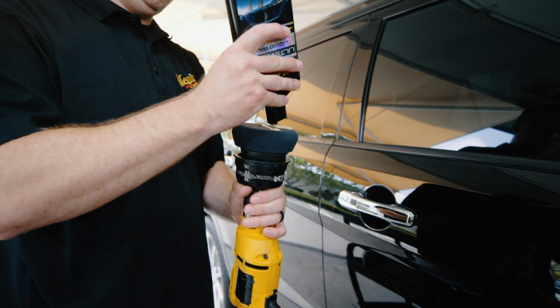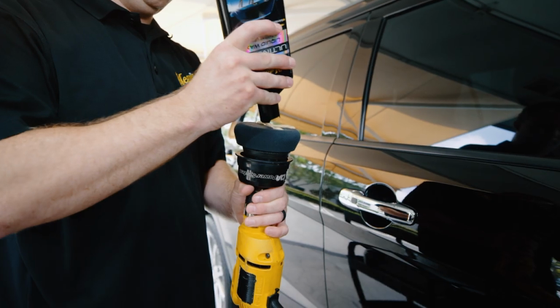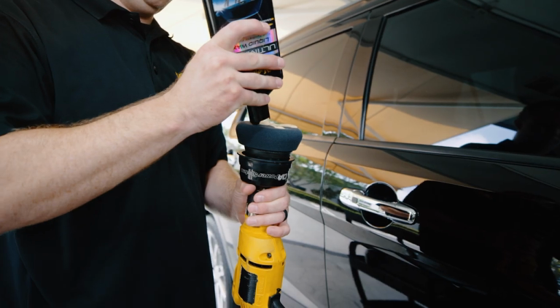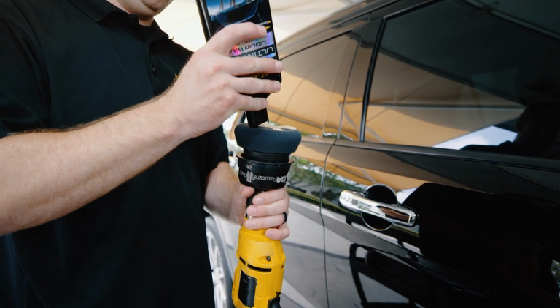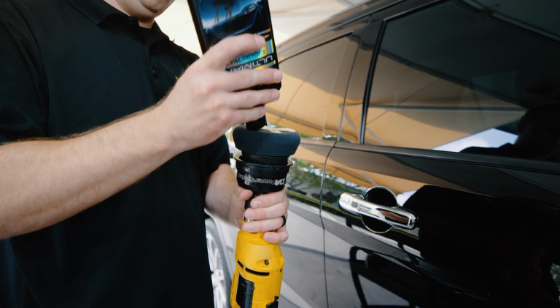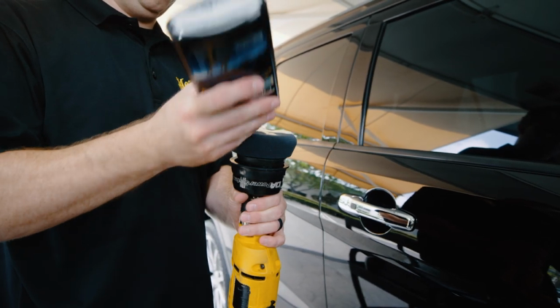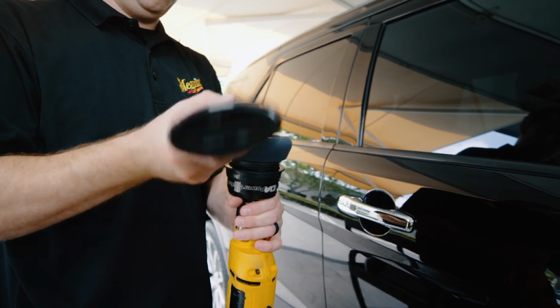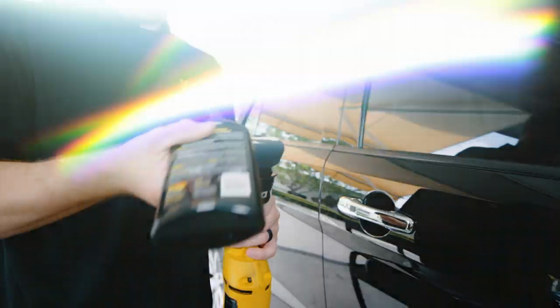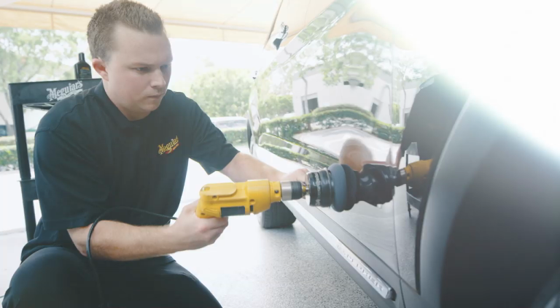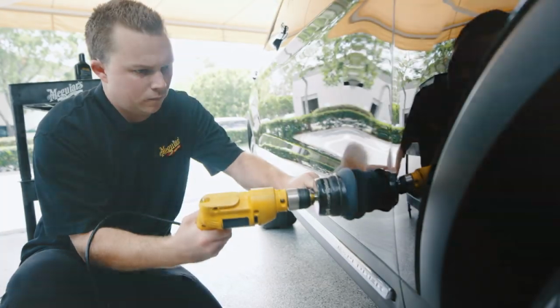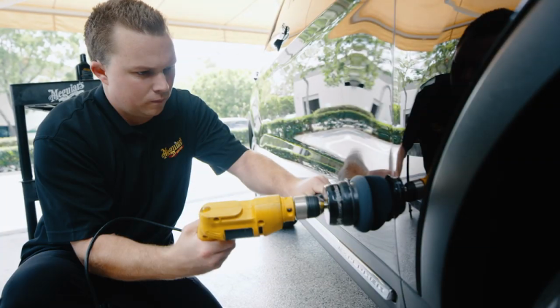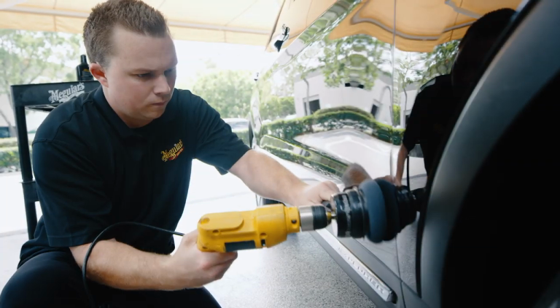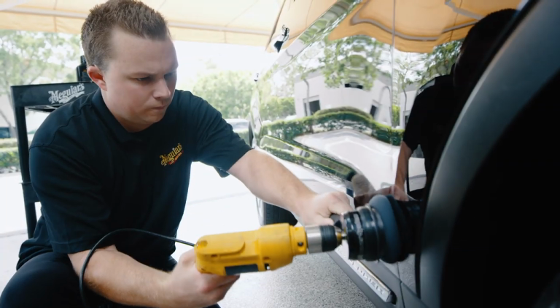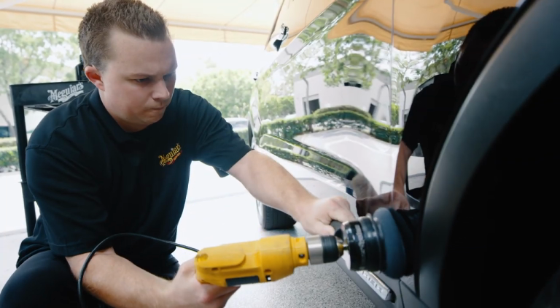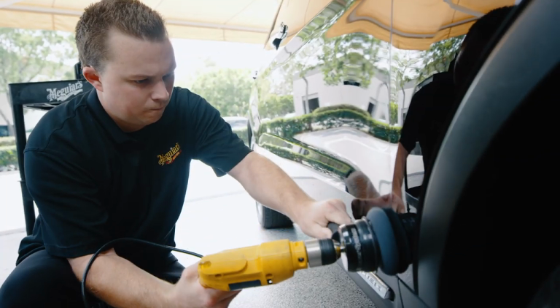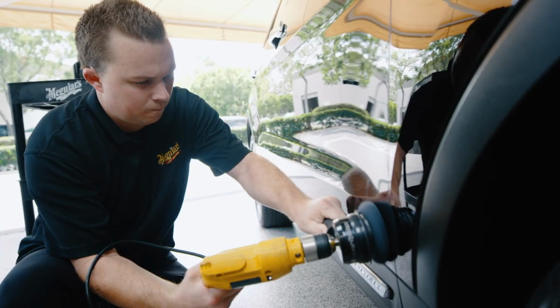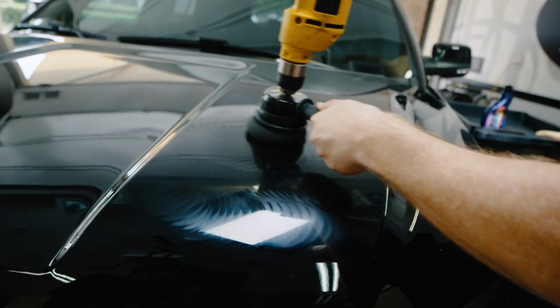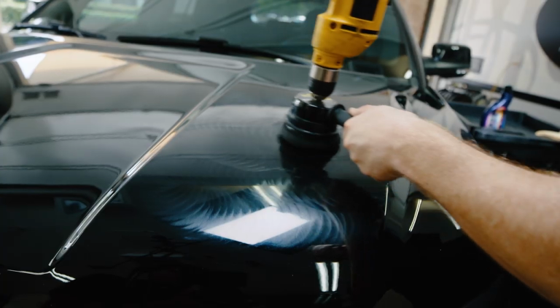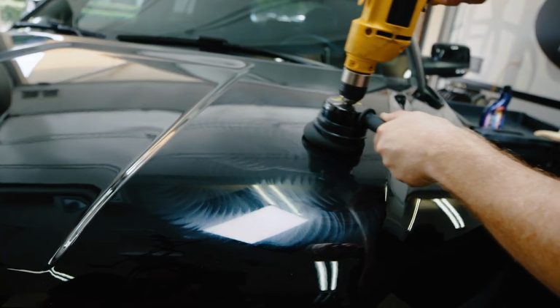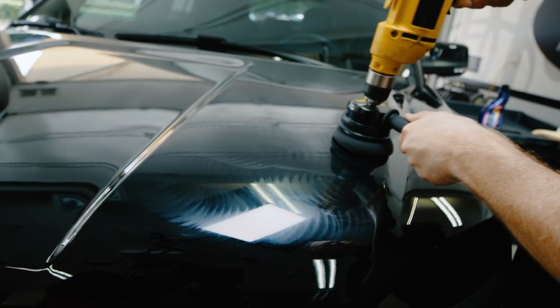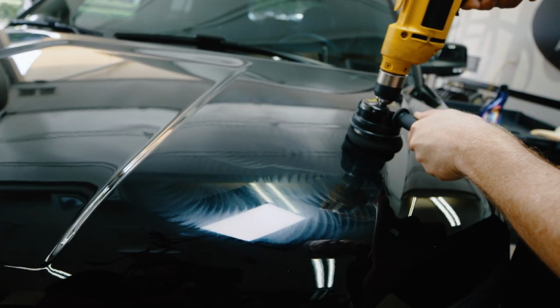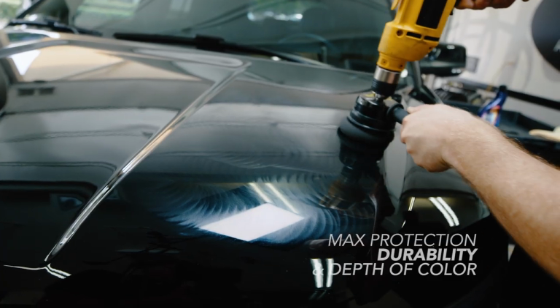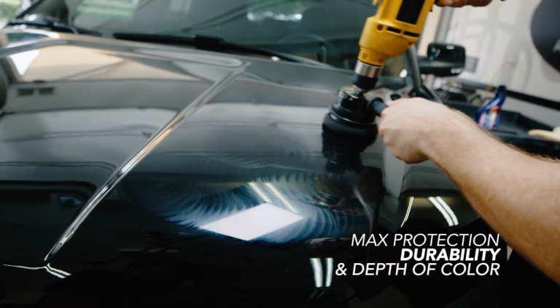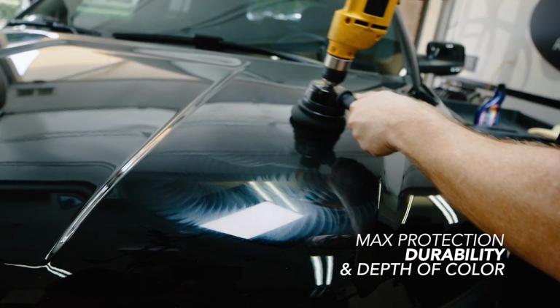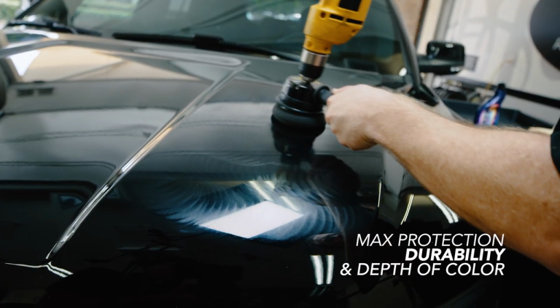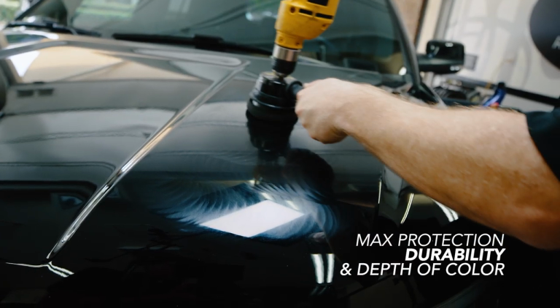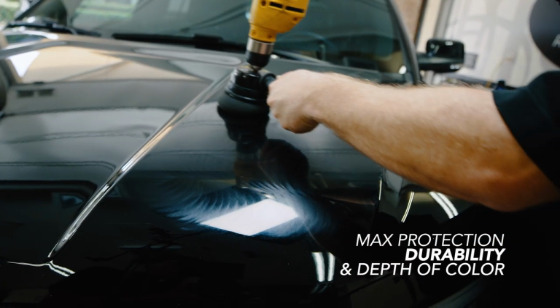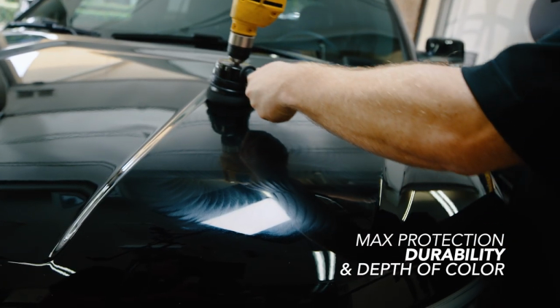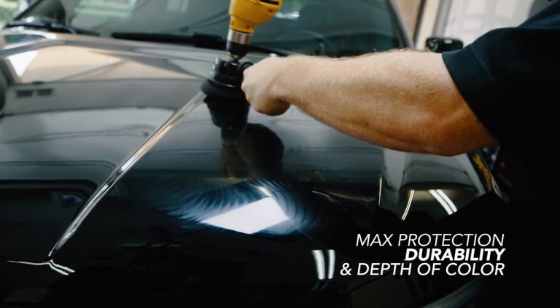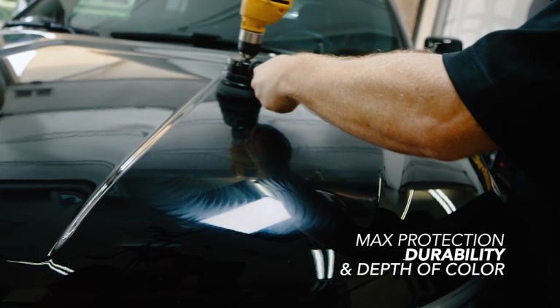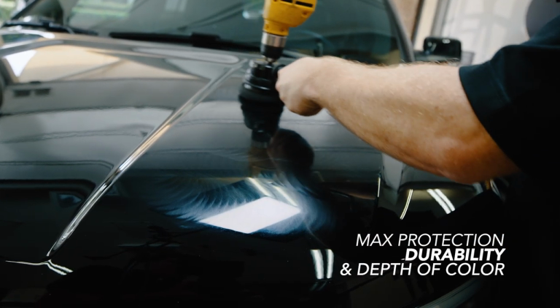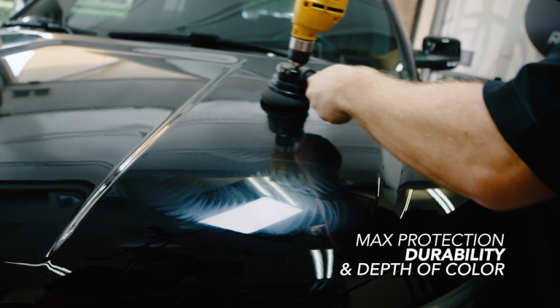Finish with Ultimate Liquid Wax and a DA Wax Pad to give your vehicle maximum protection, durability and depth of color.